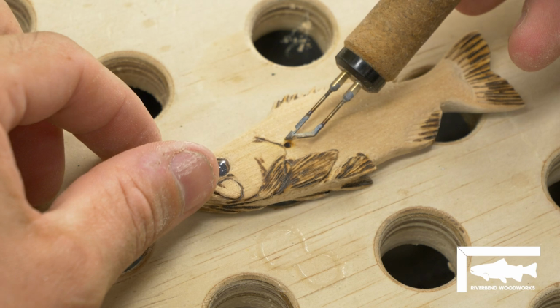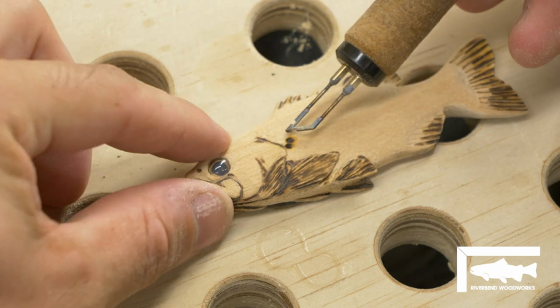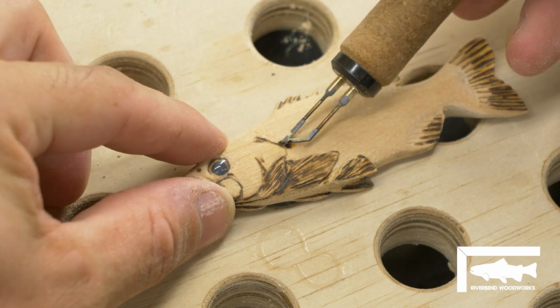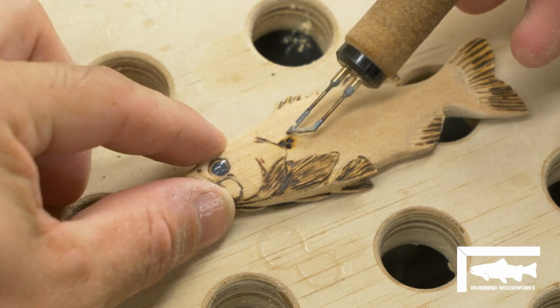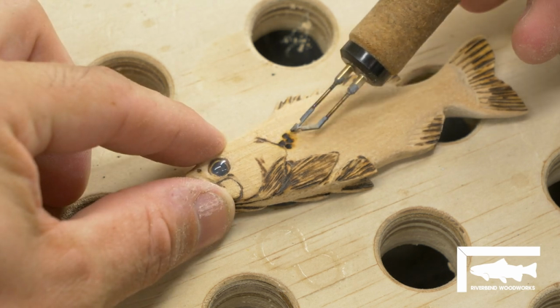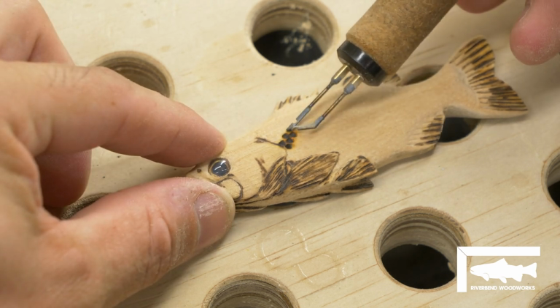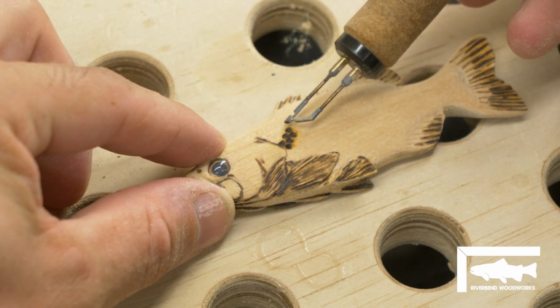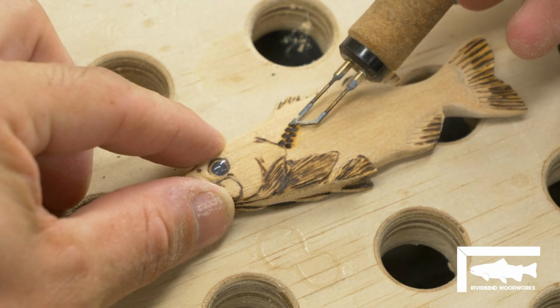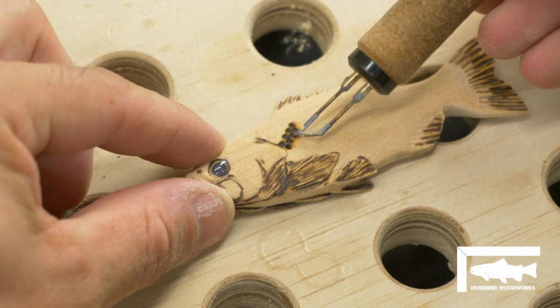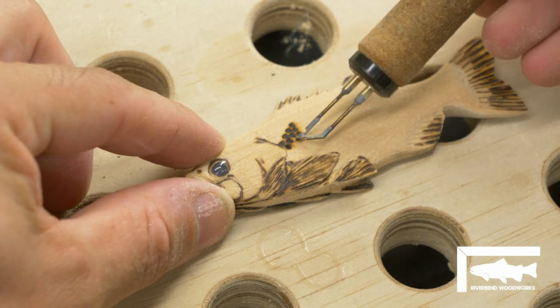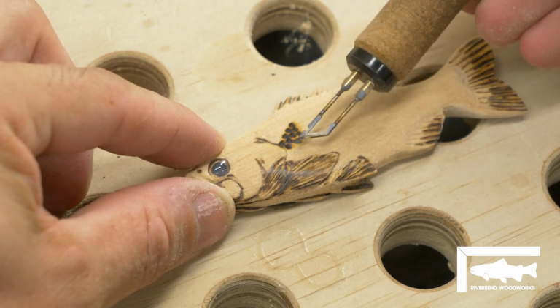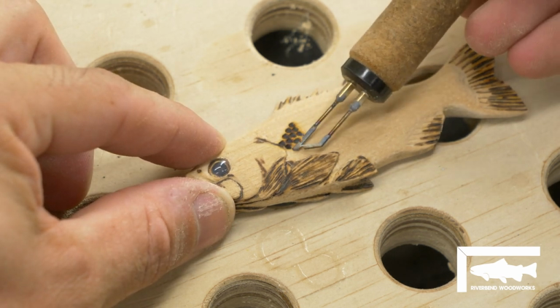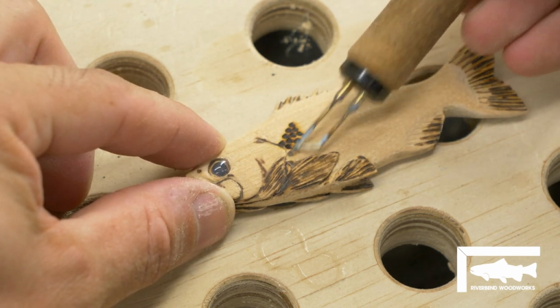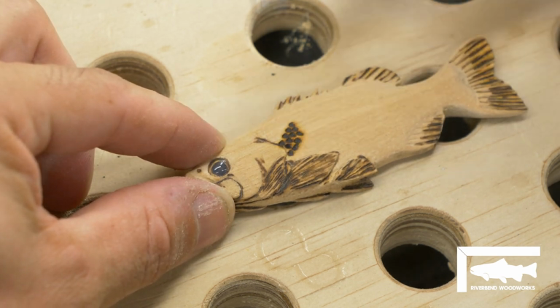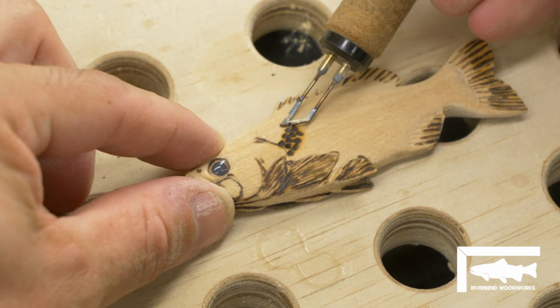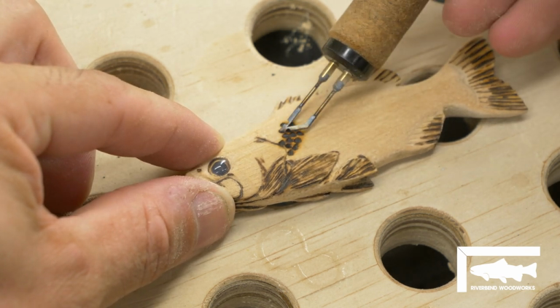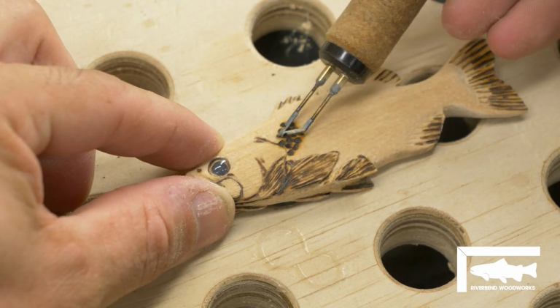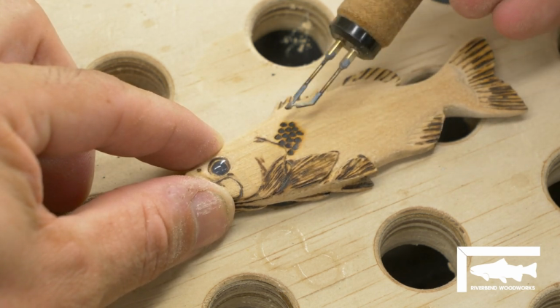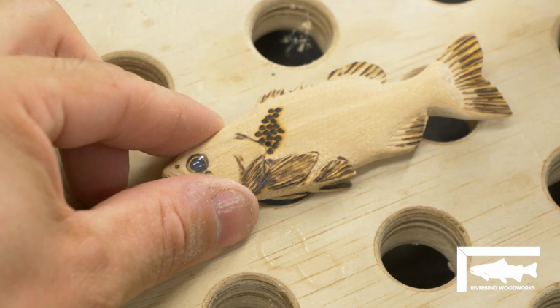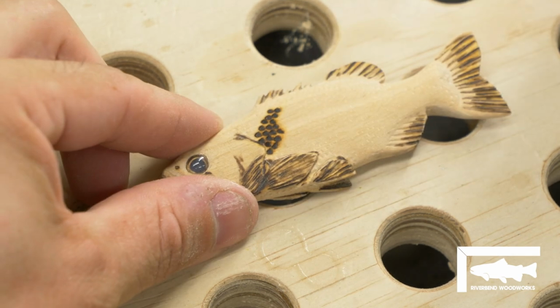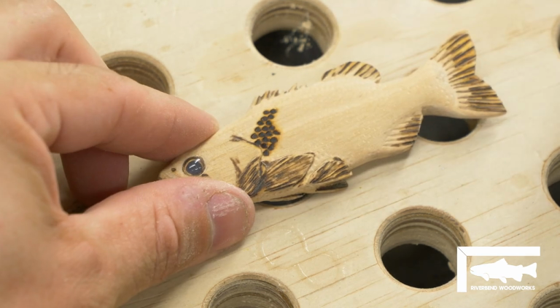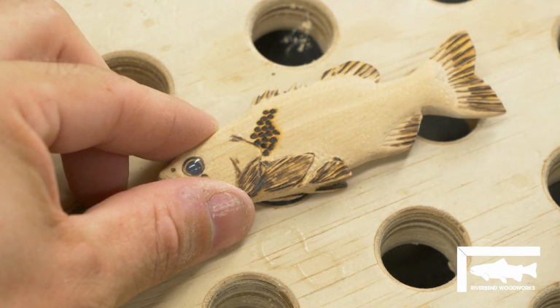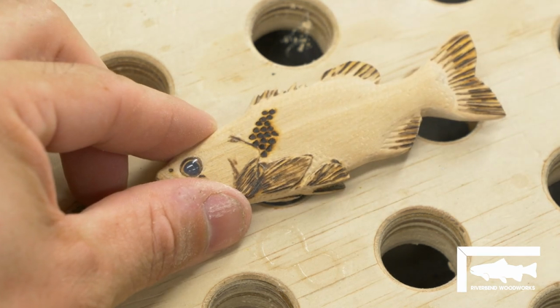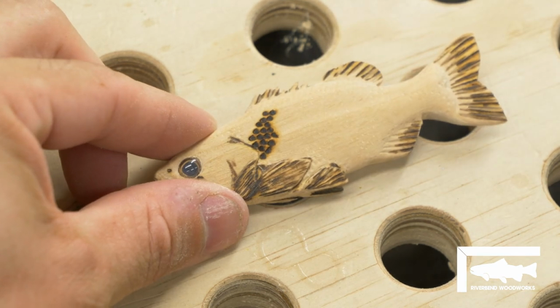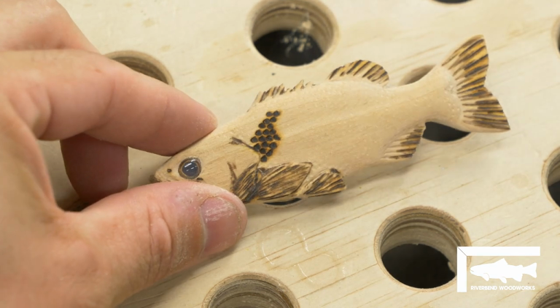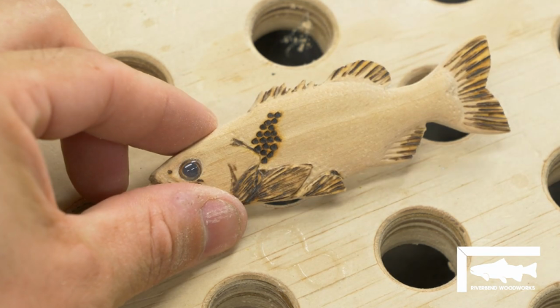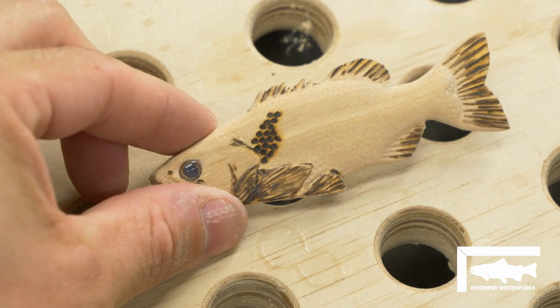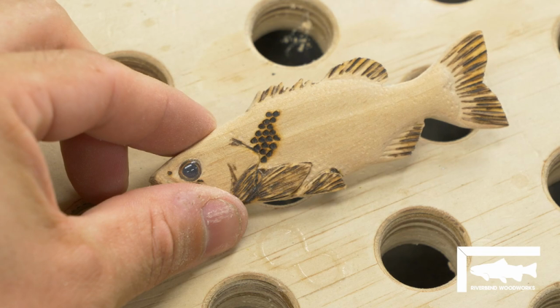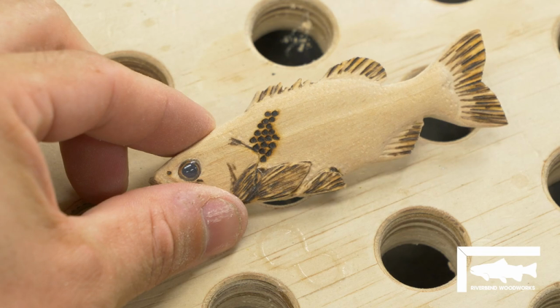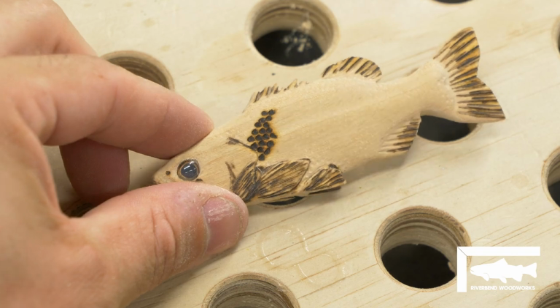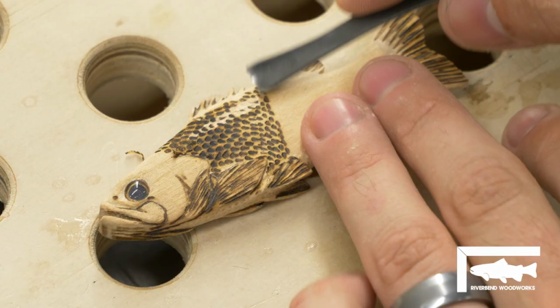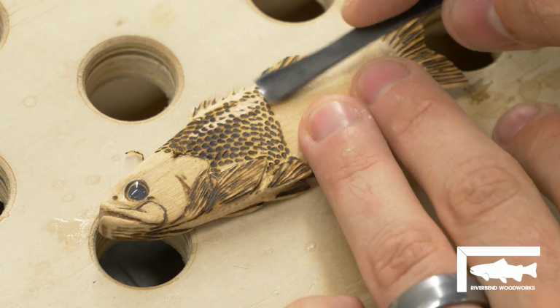So I resorted to removing all the scale details and instead painting by hand and airbrush.